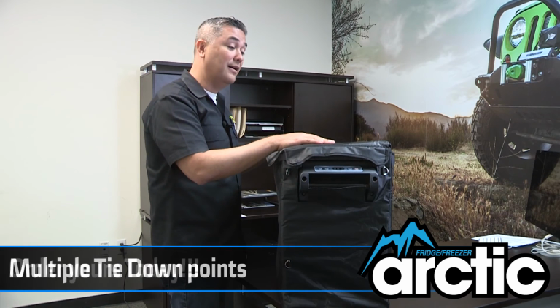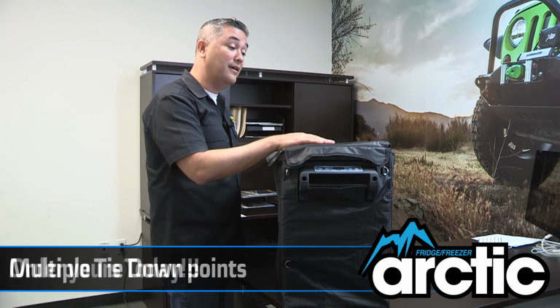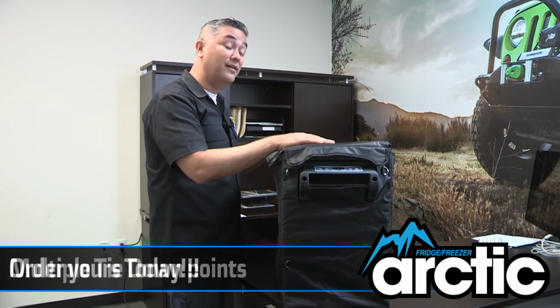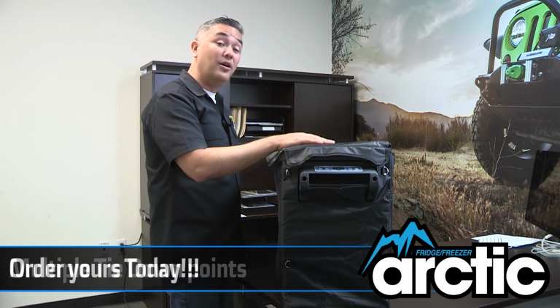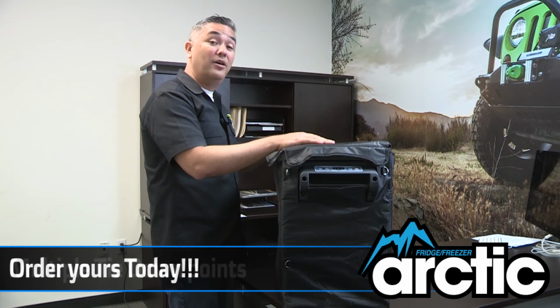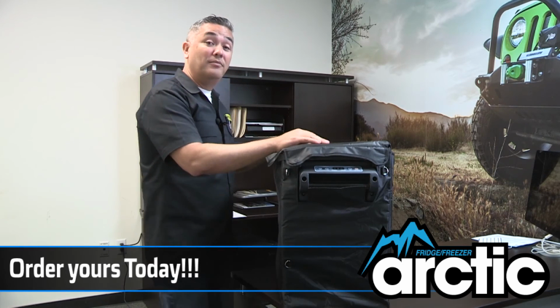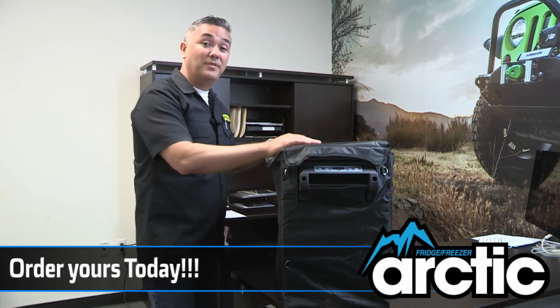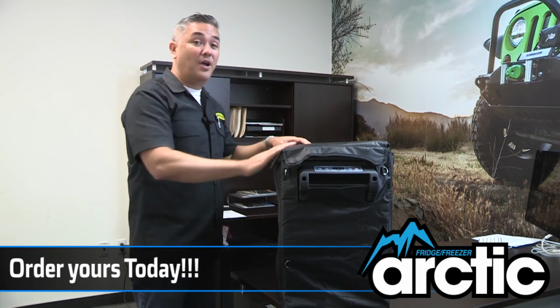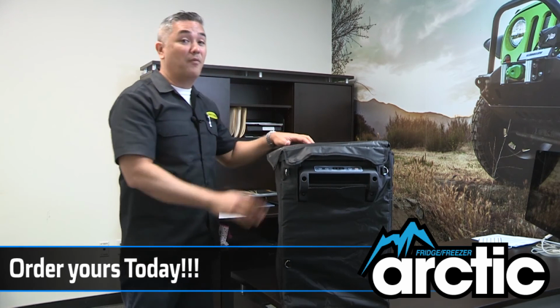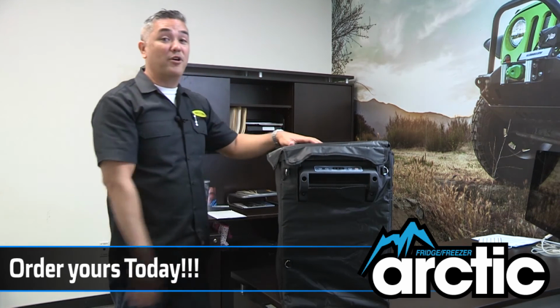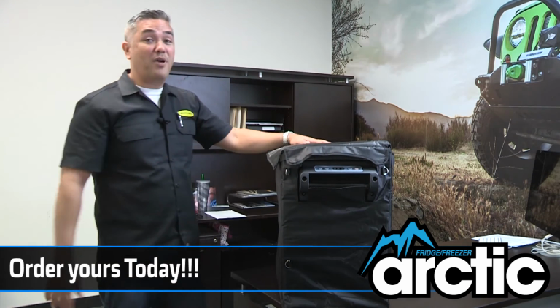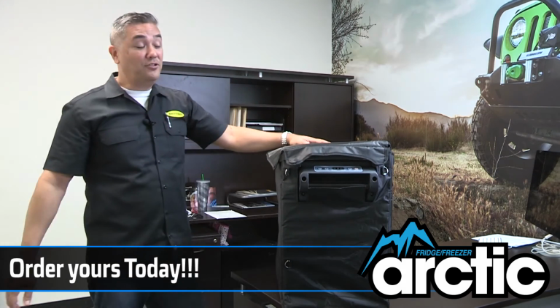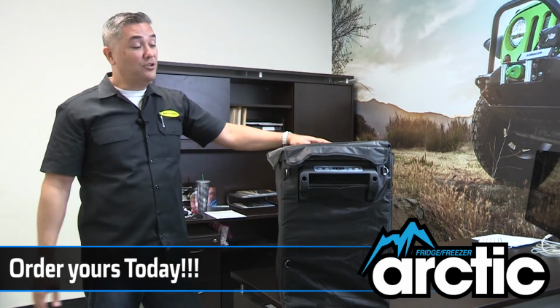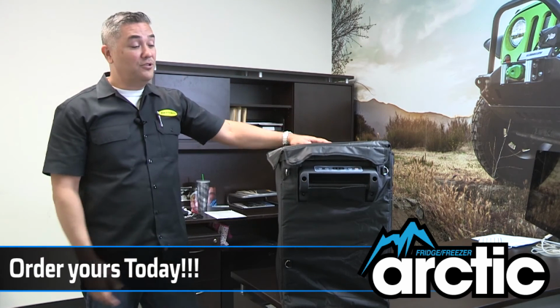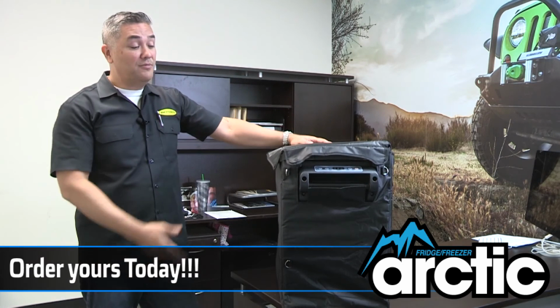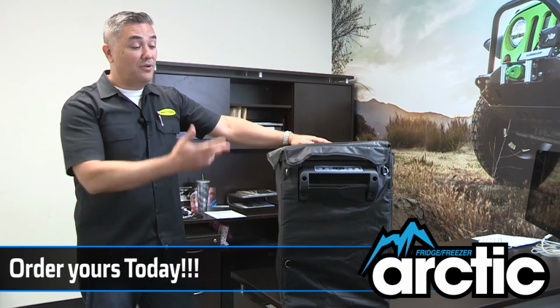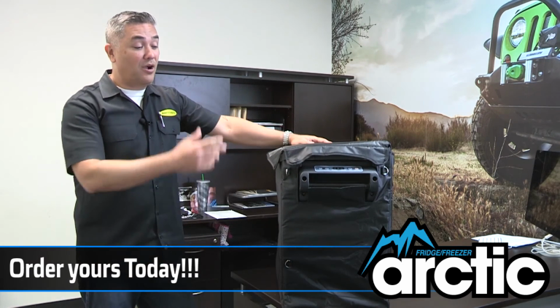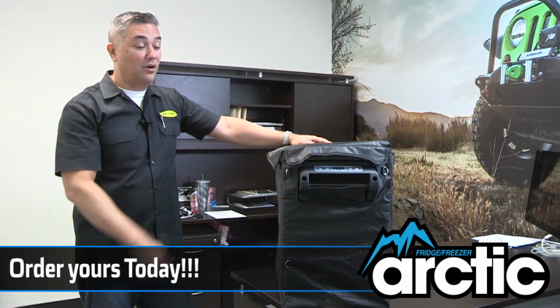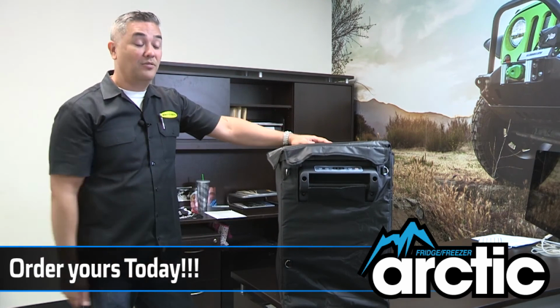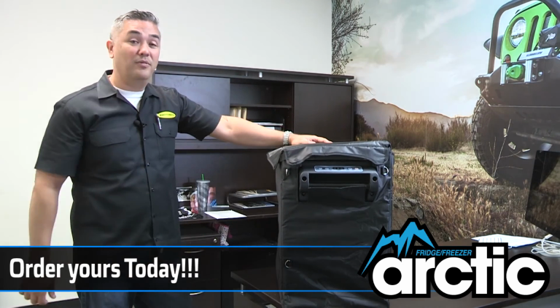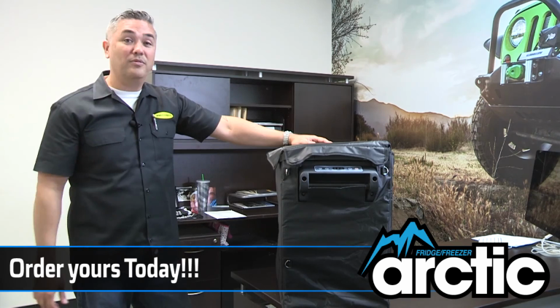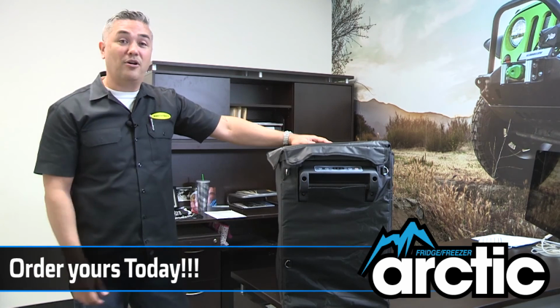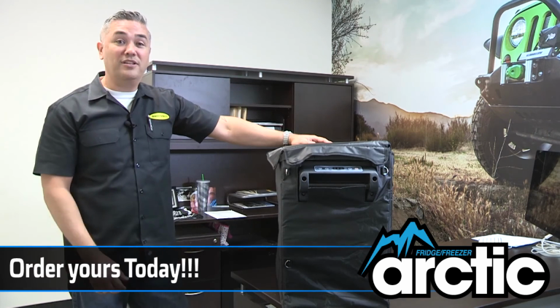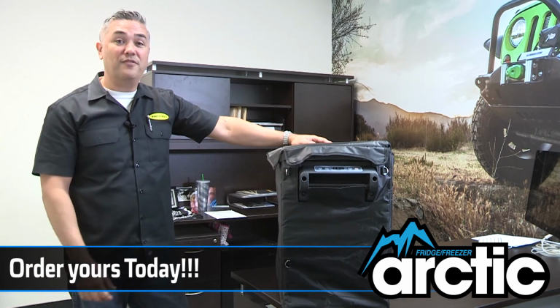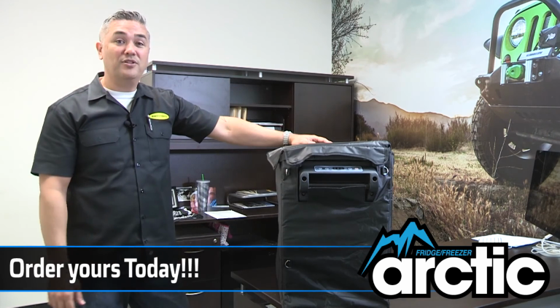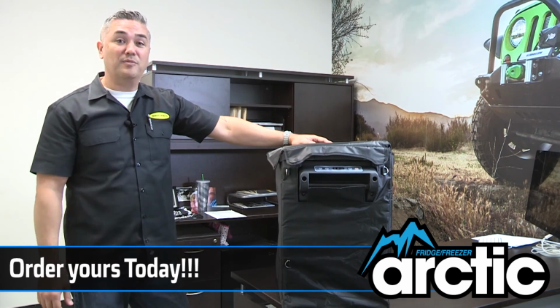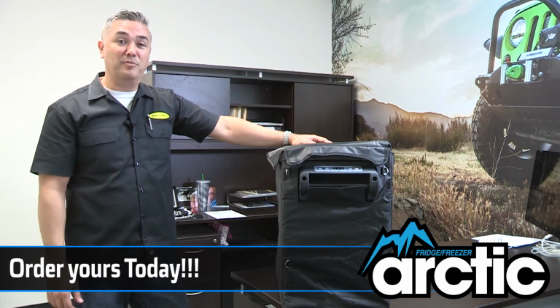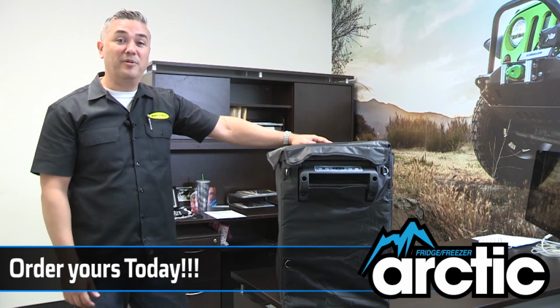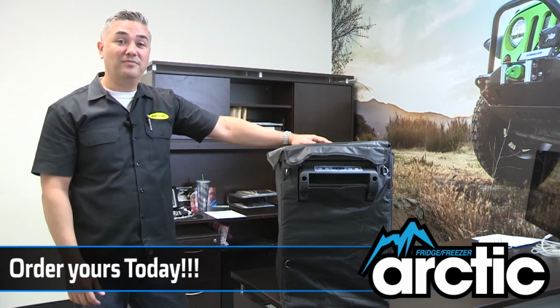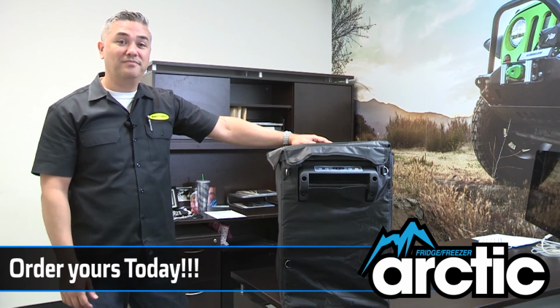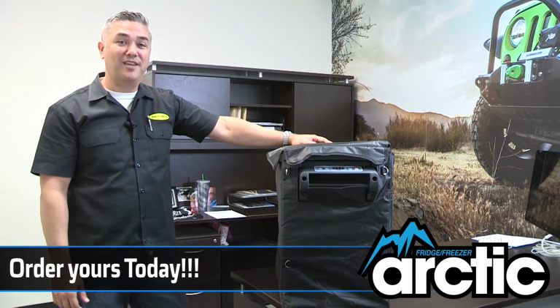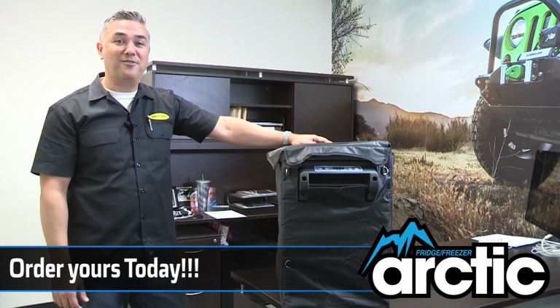I'm very proud to show you our Arctic fridge from Smittybilt. Thank you.